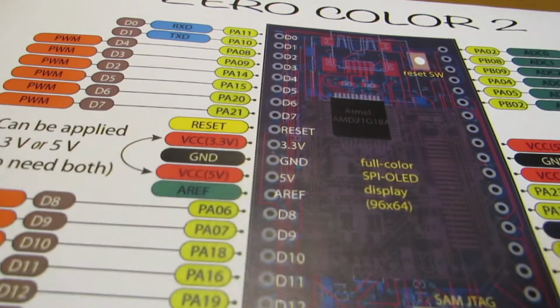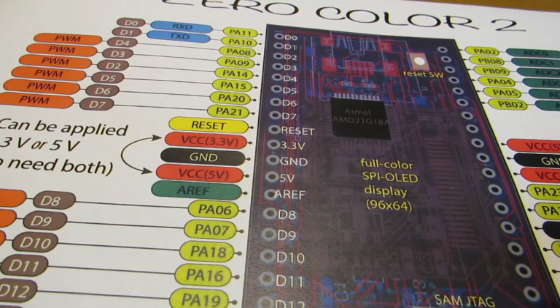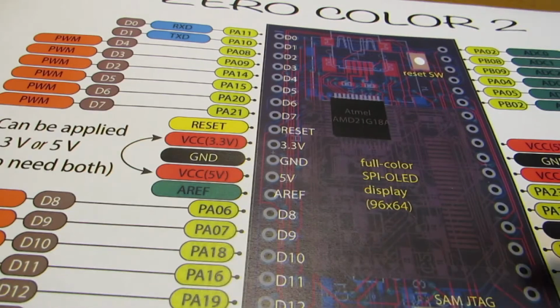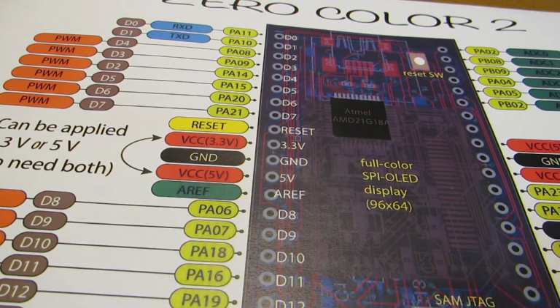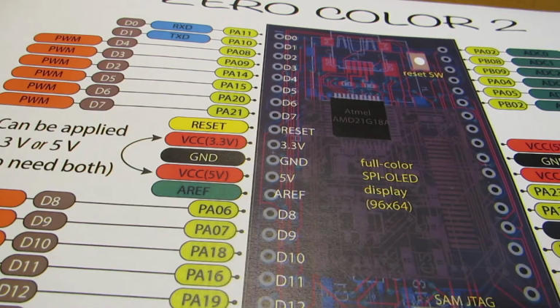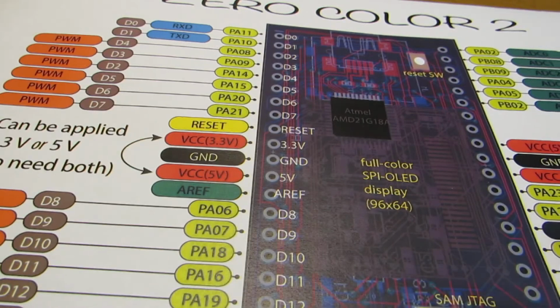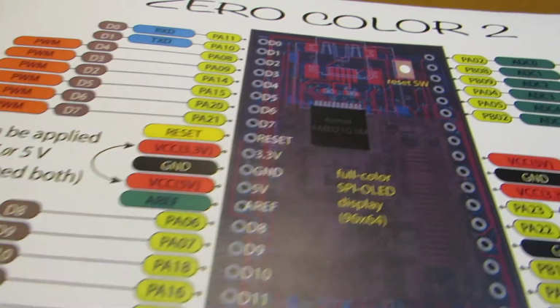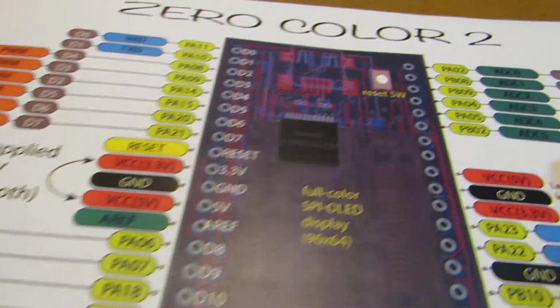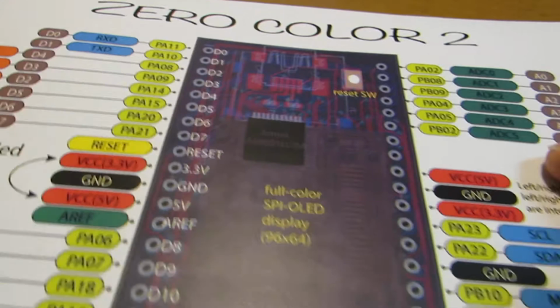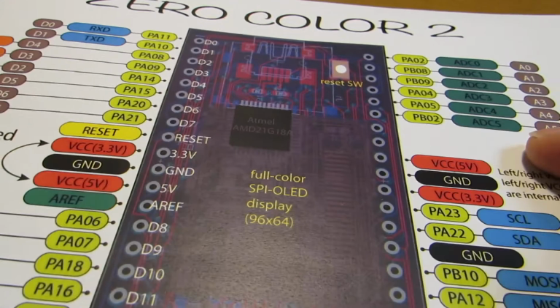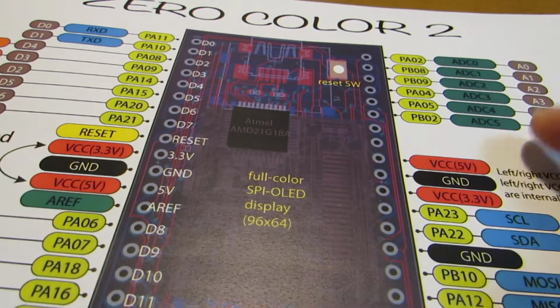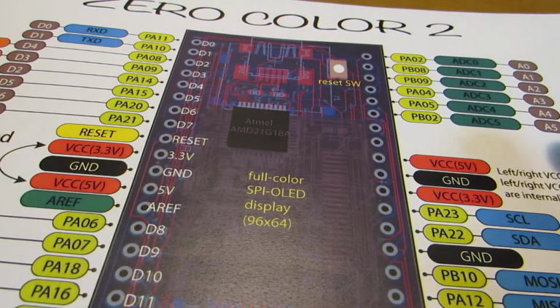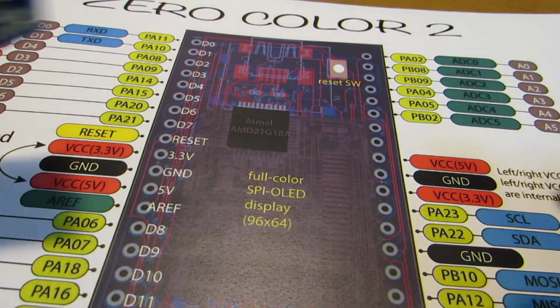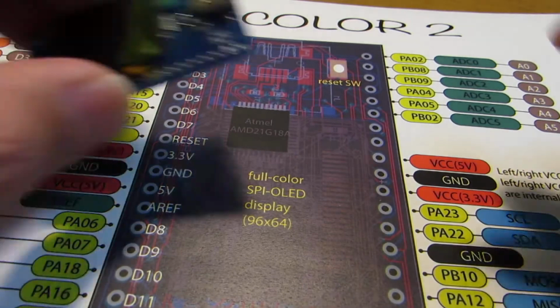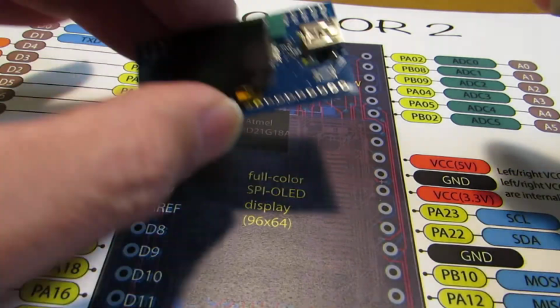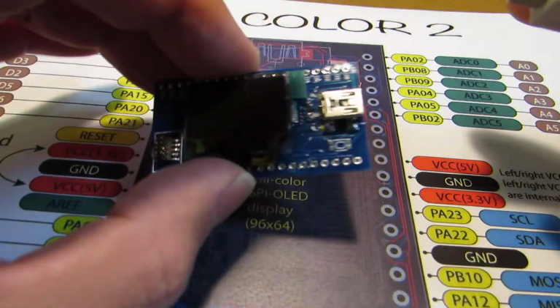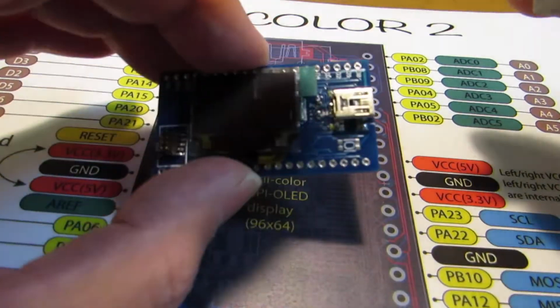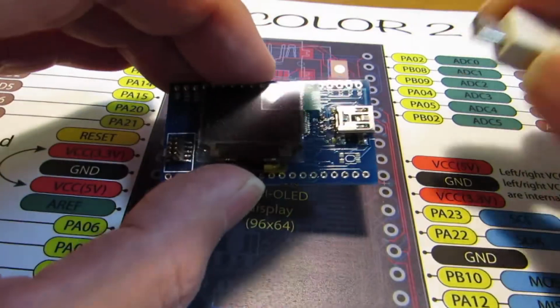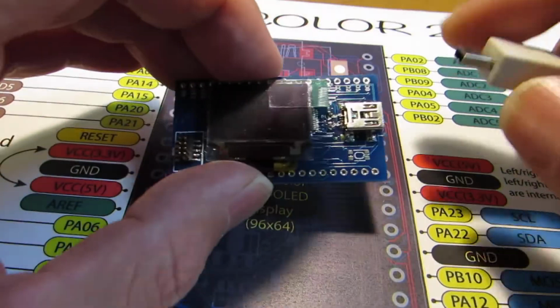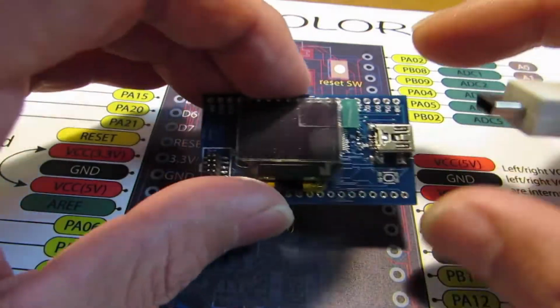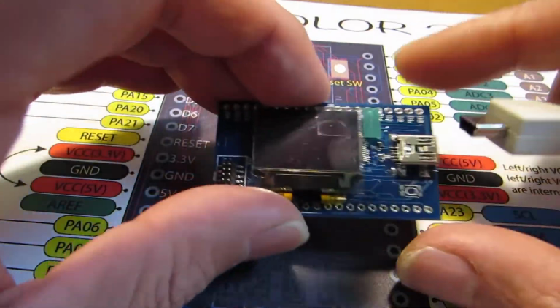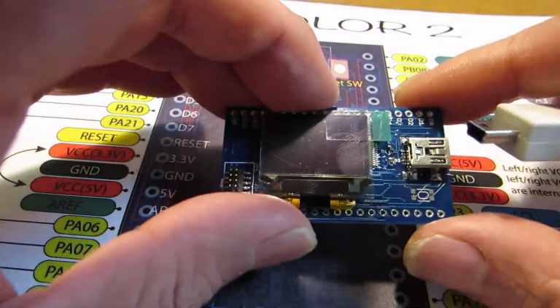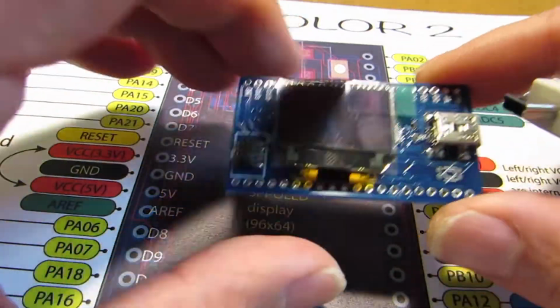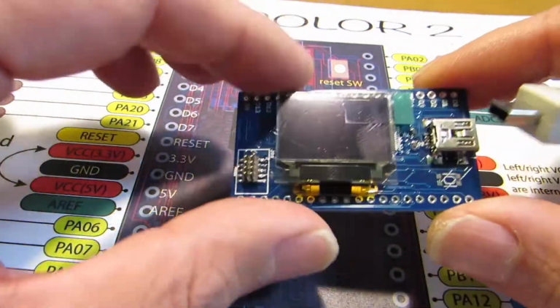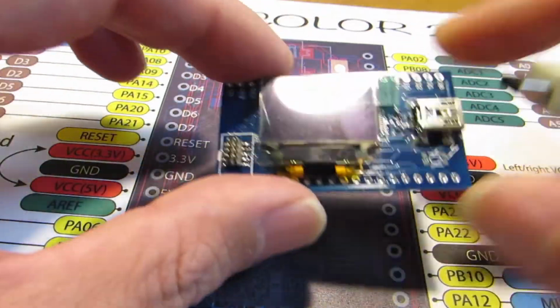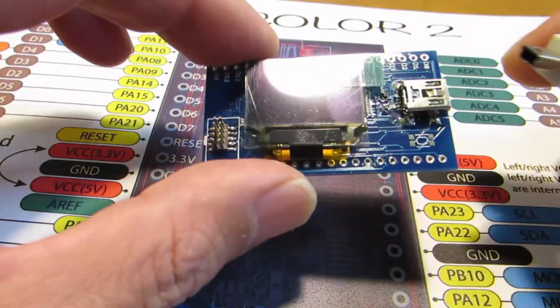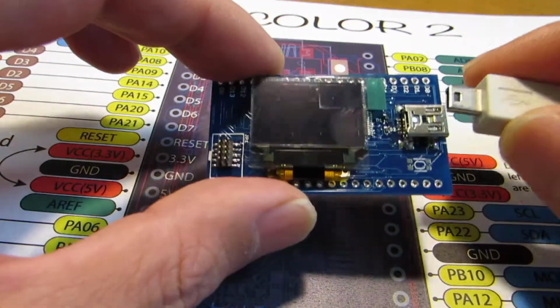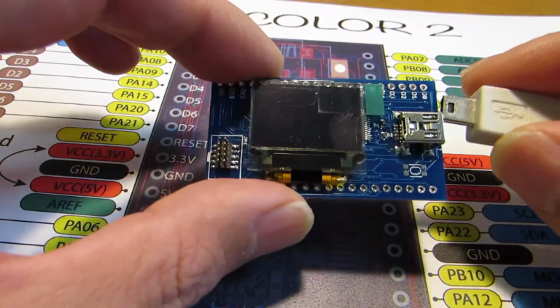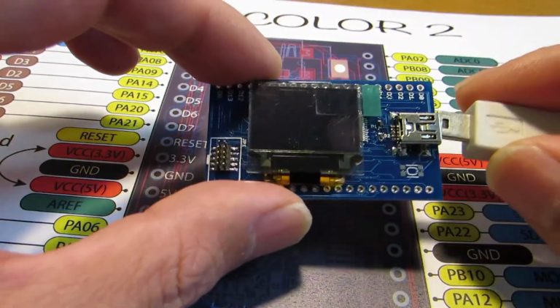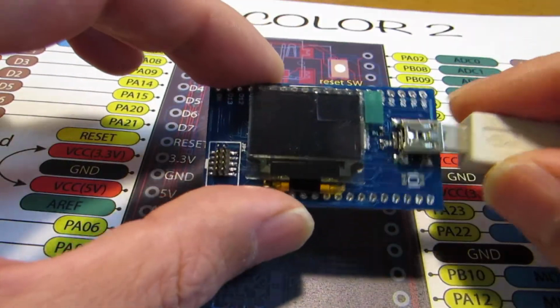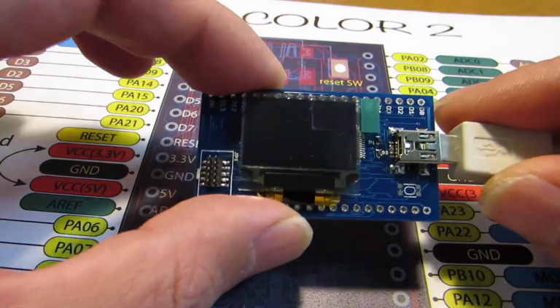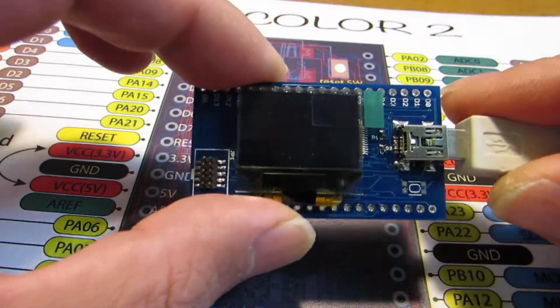The basic circuit is the same and uses the same code, so the Zero Color will keep working as well.